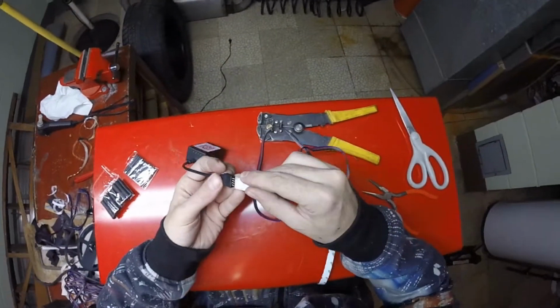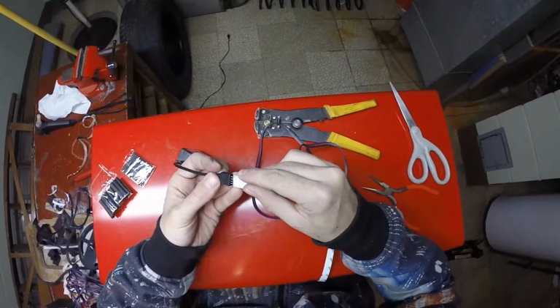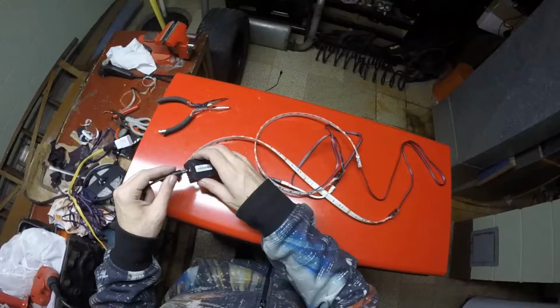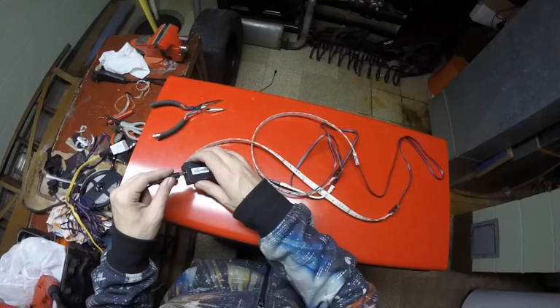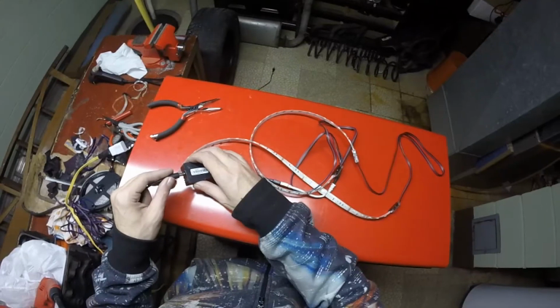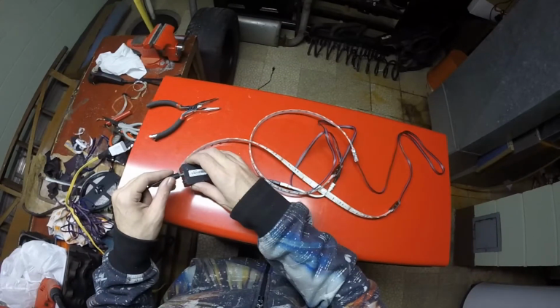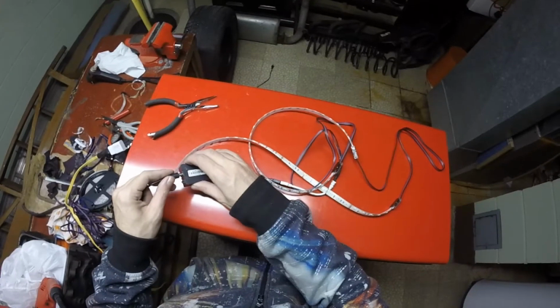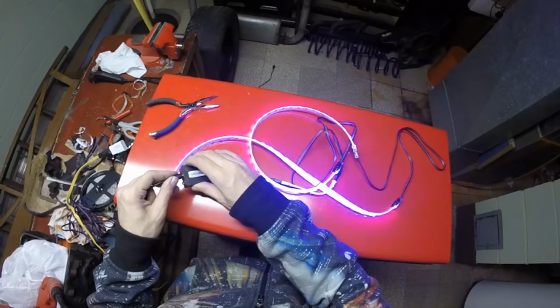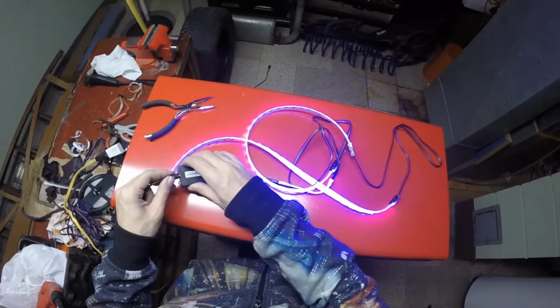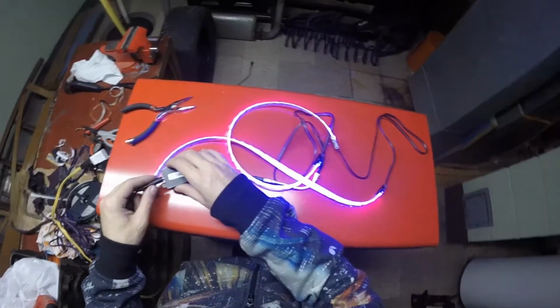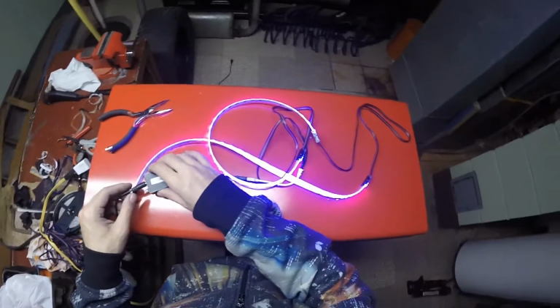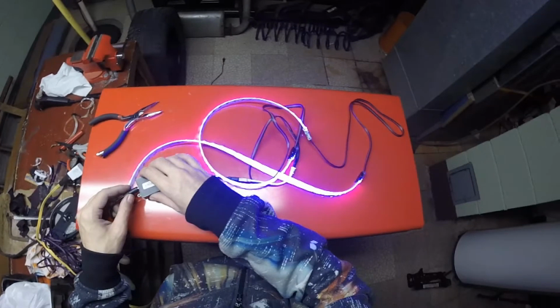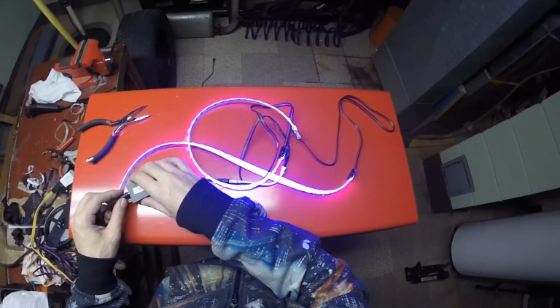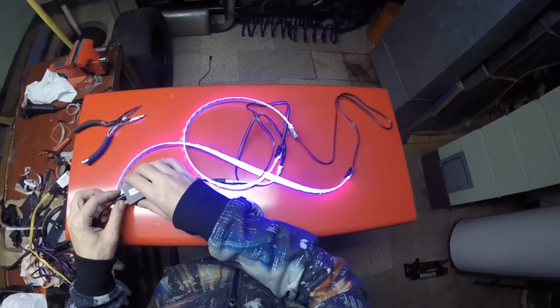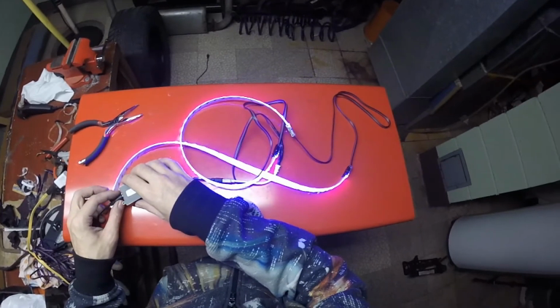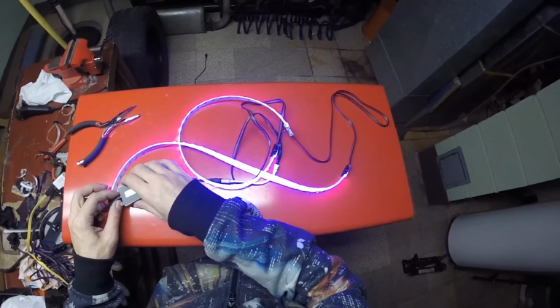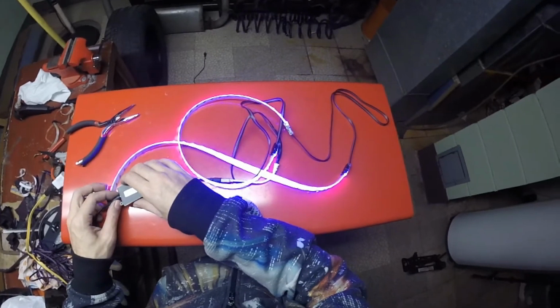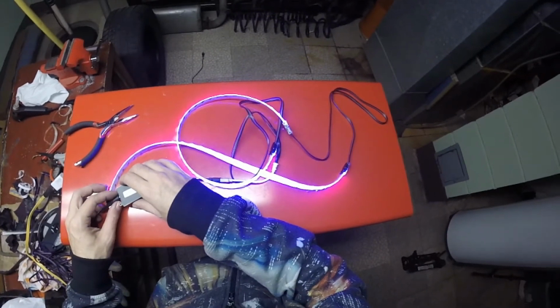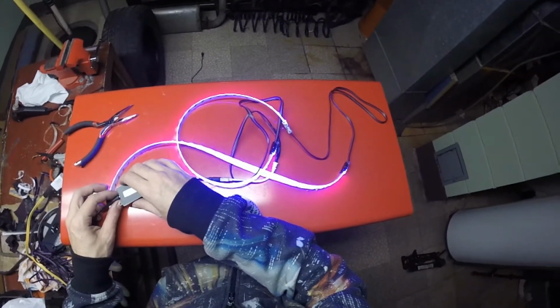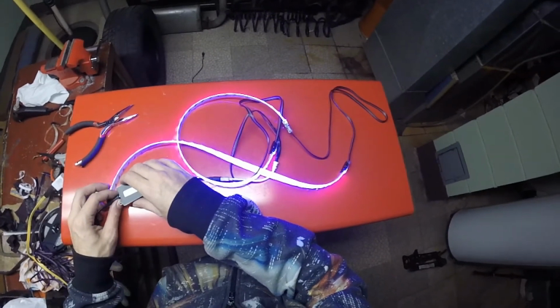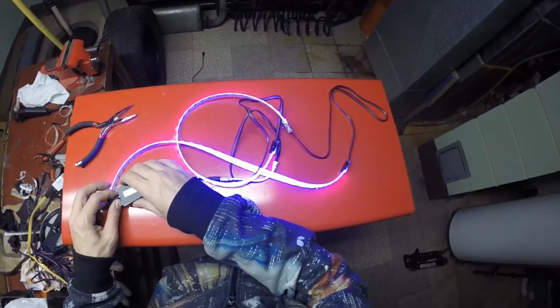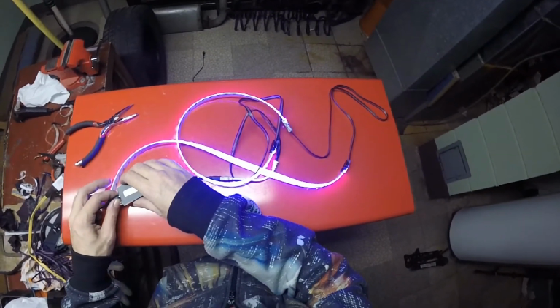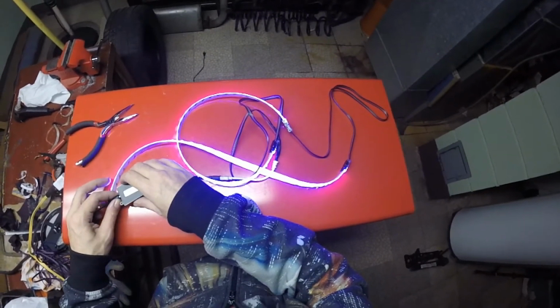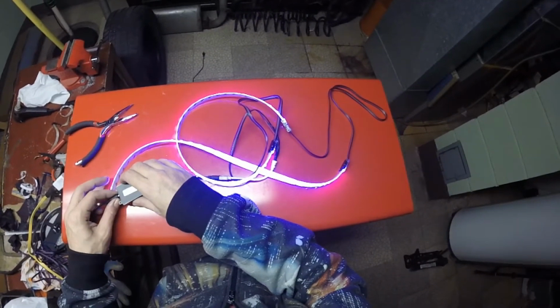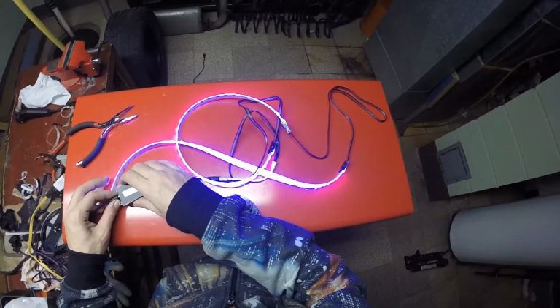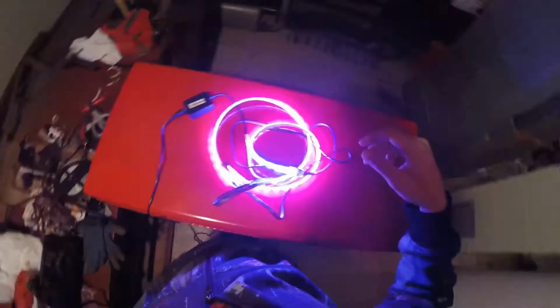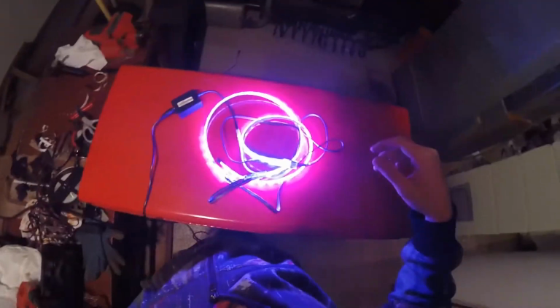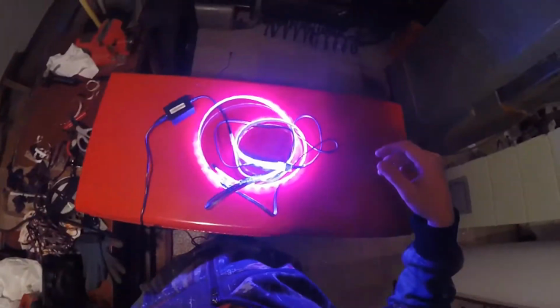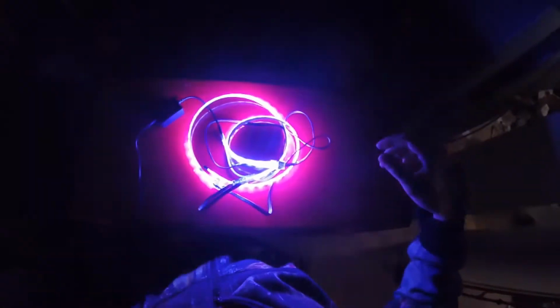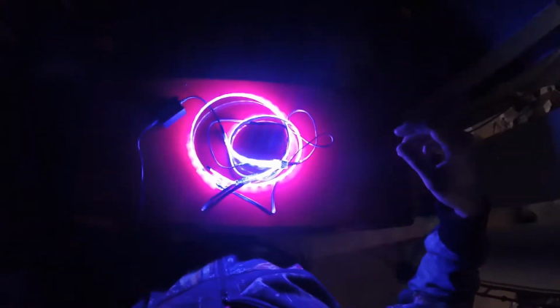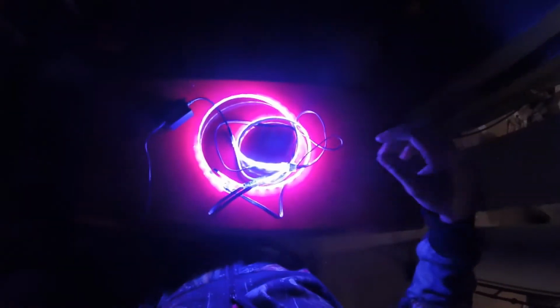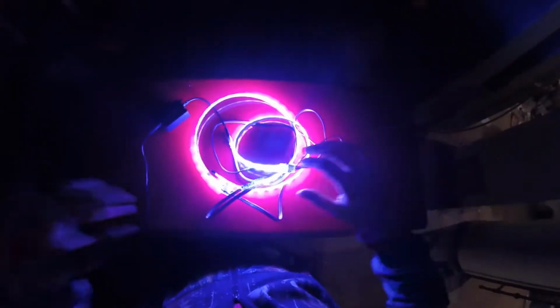Once that's all done, test your harness and make sure everything is working correctly. I'm powering the controller with a 12 volt USB adapter.